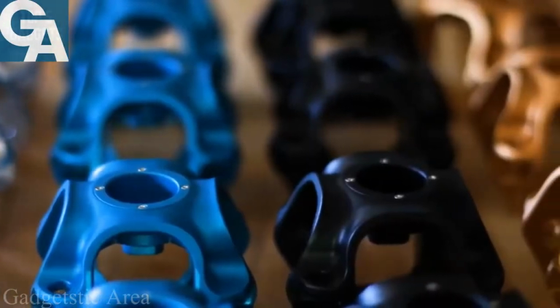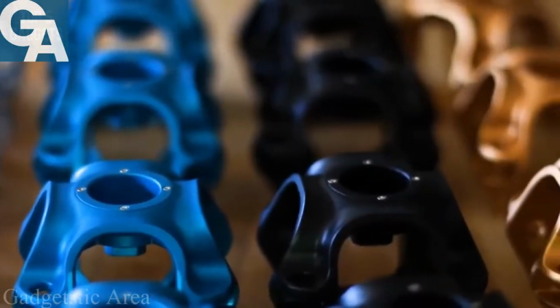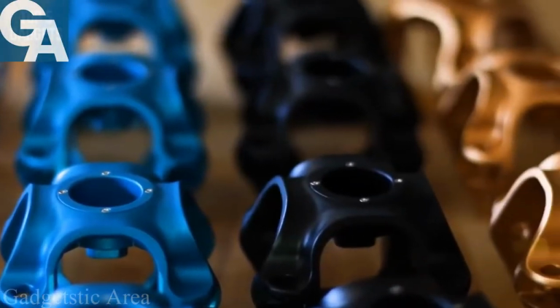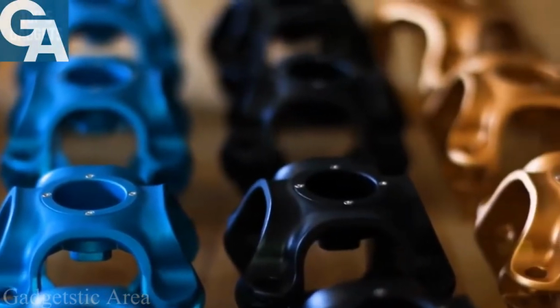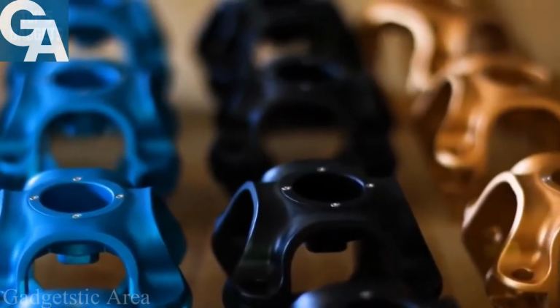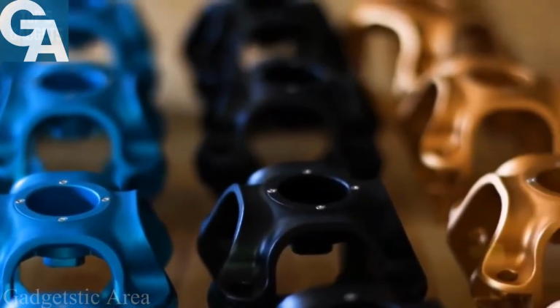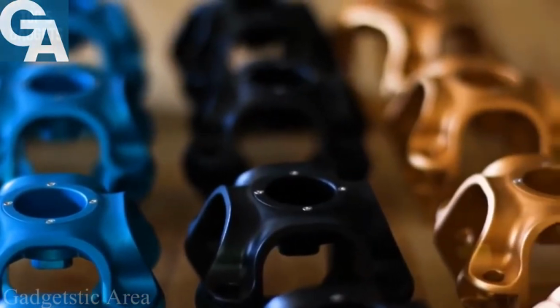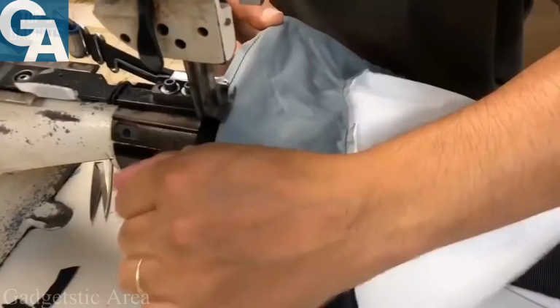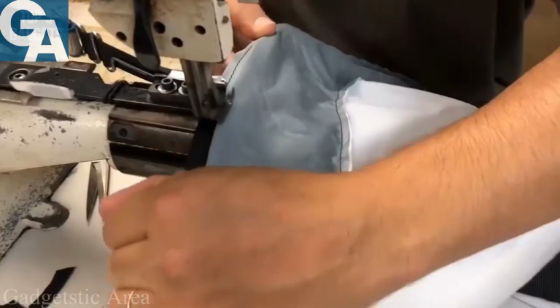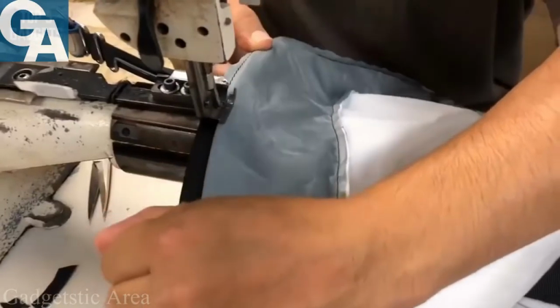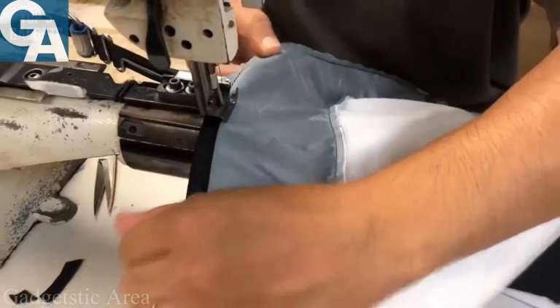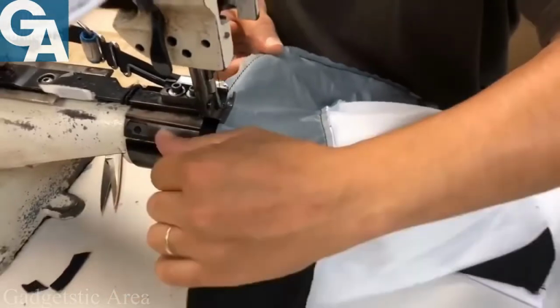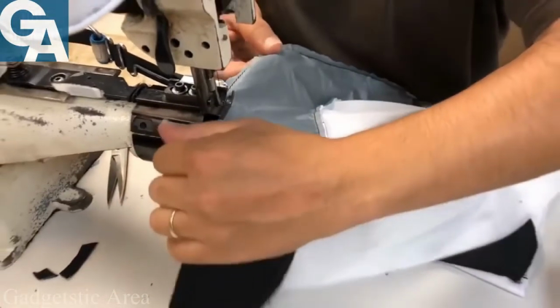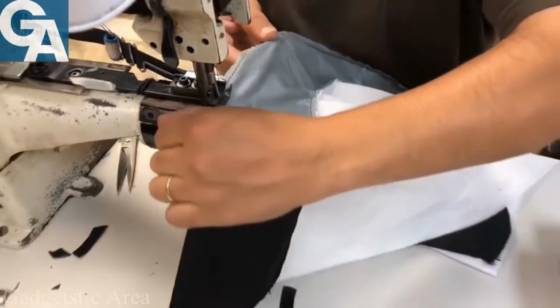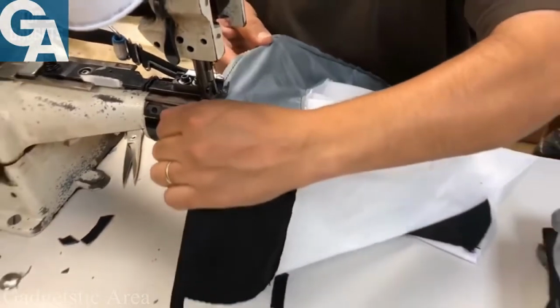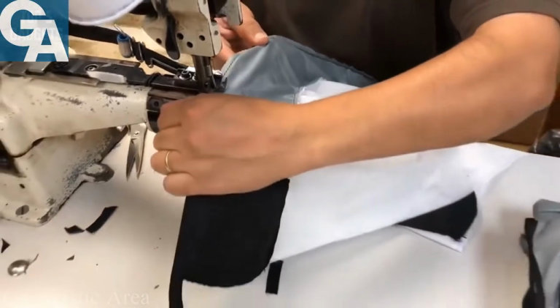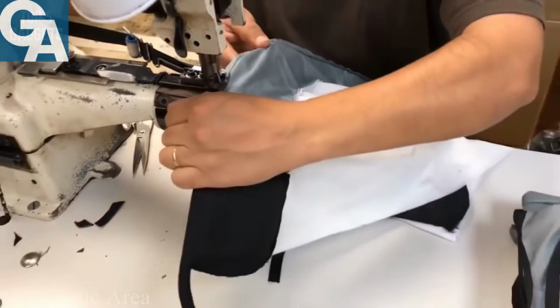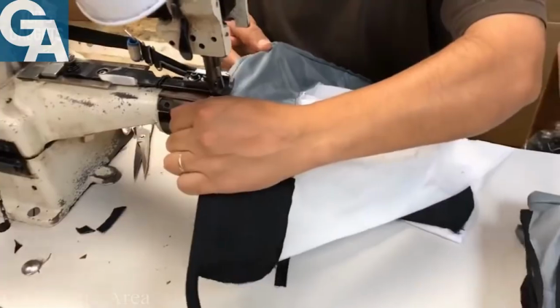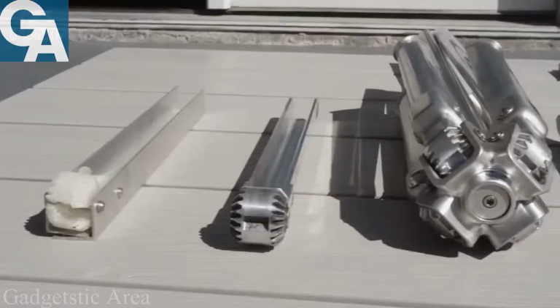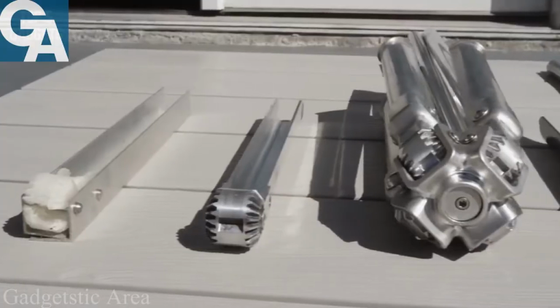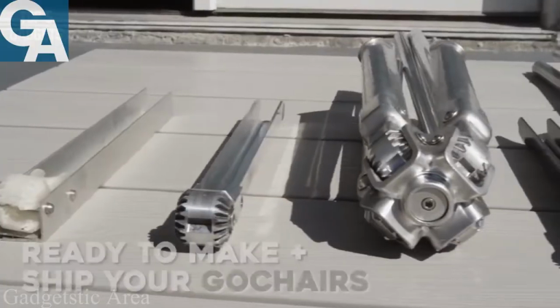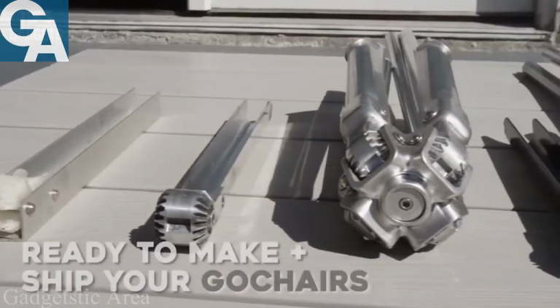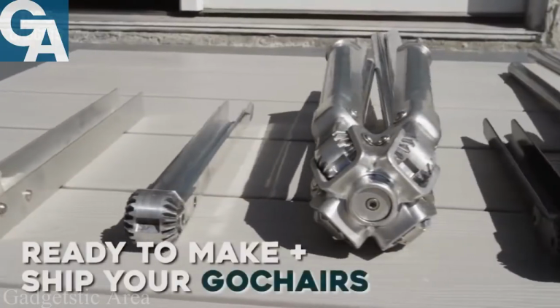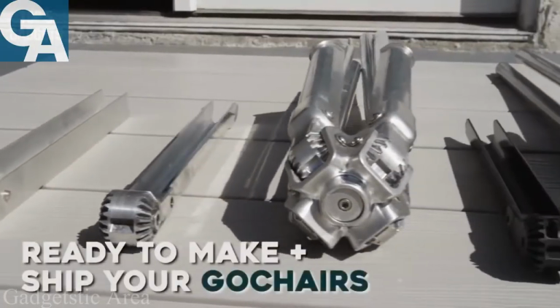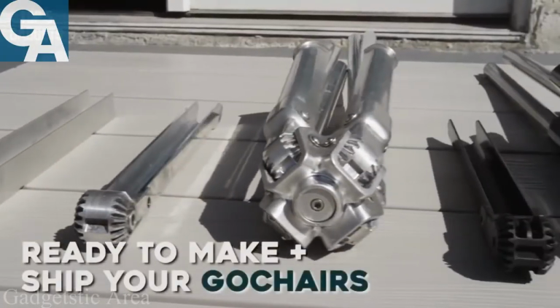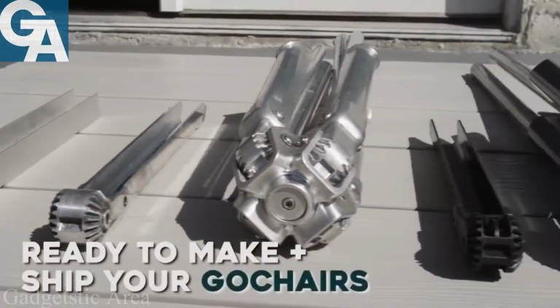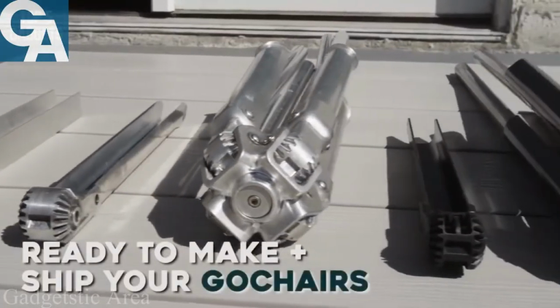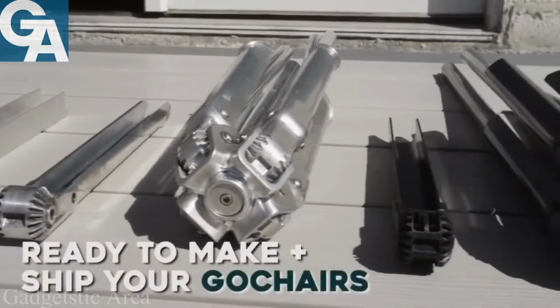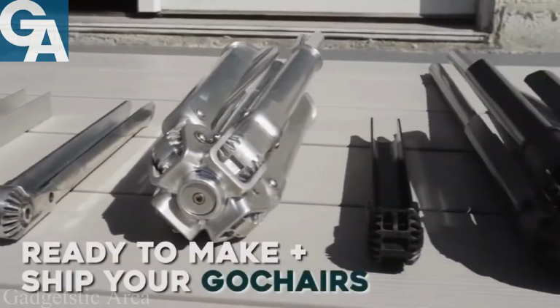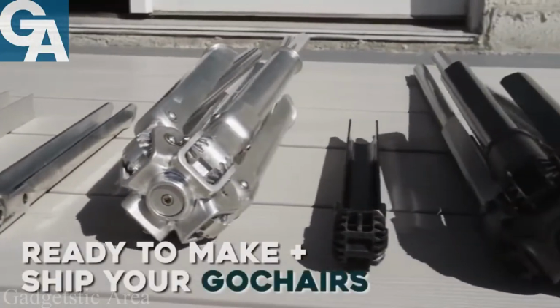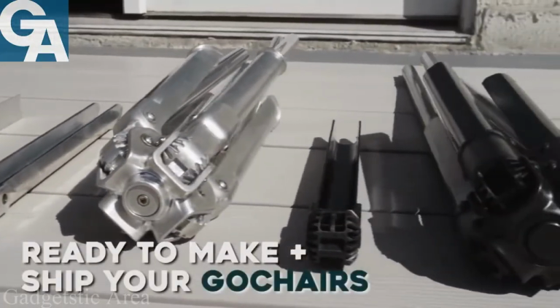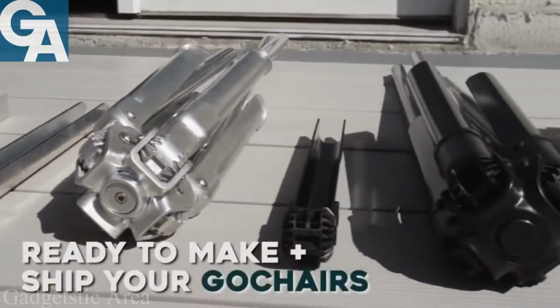Based in Santa Barbara, California, we have decades of manufacturing experience and are ready to make and ship your Go Chairs.